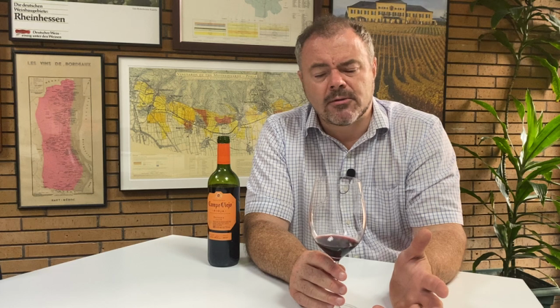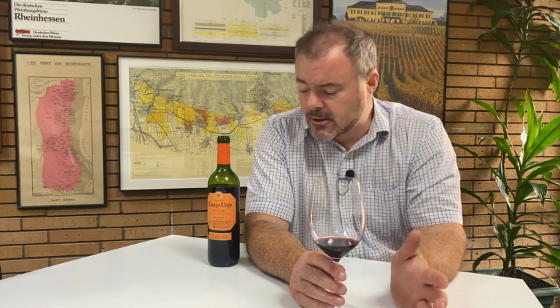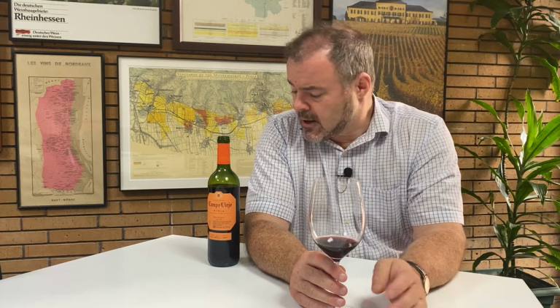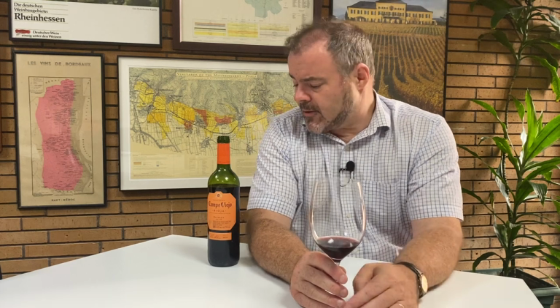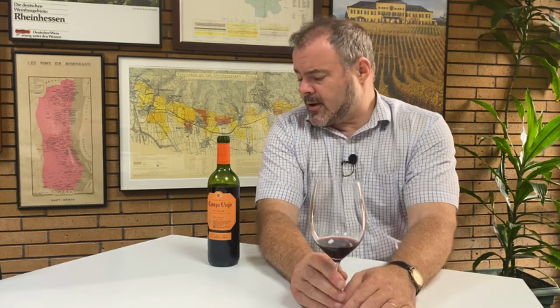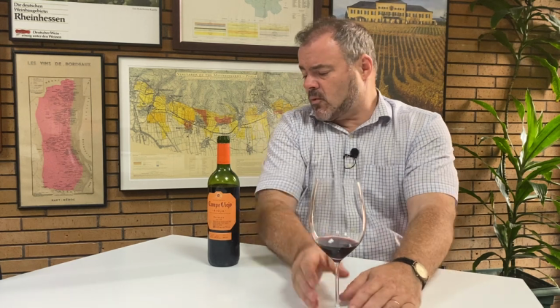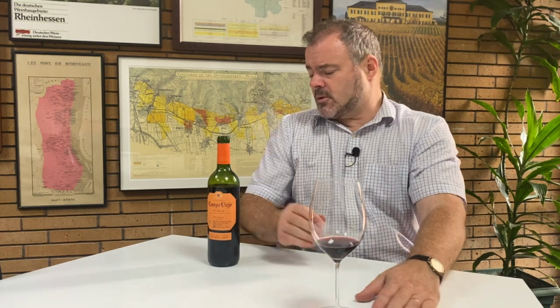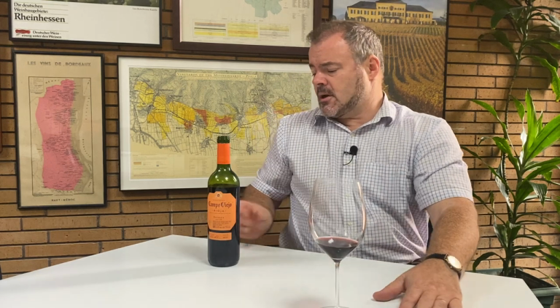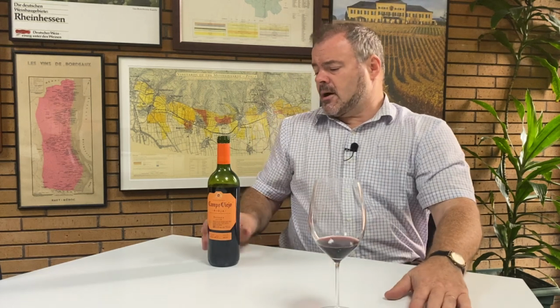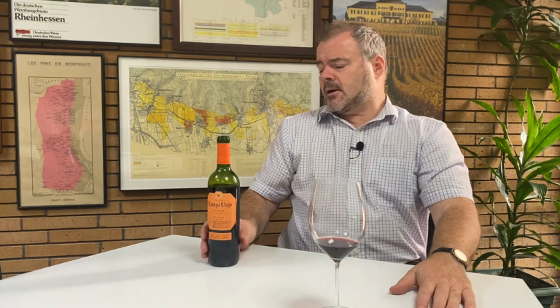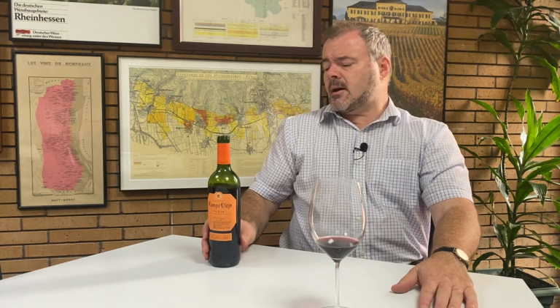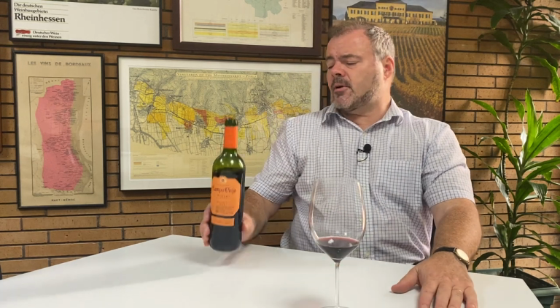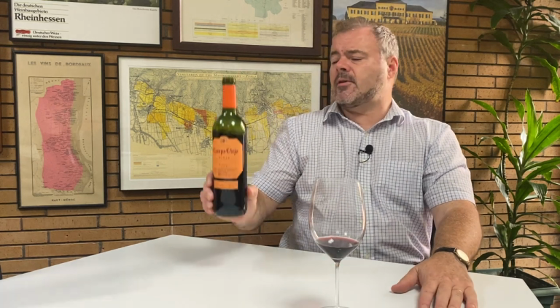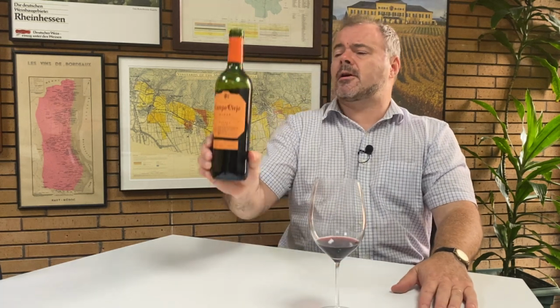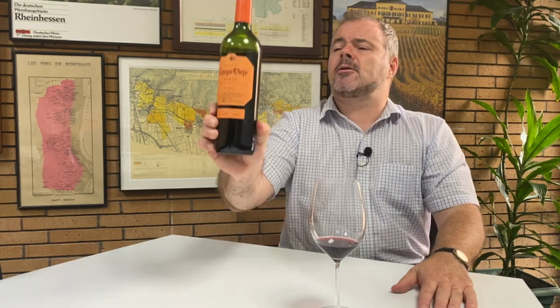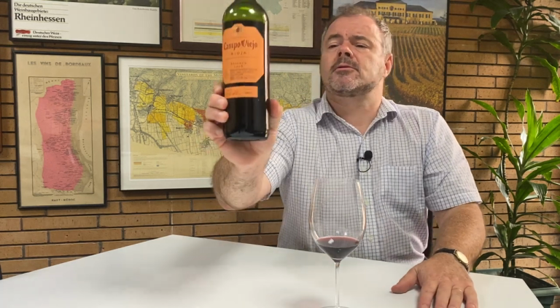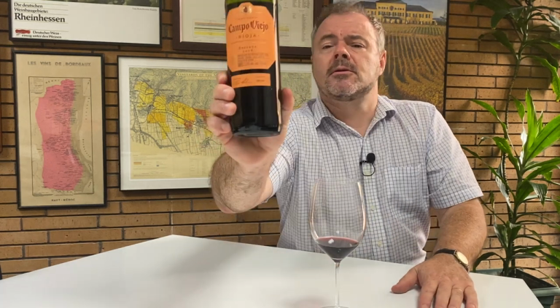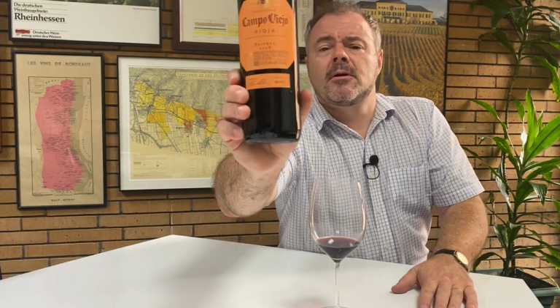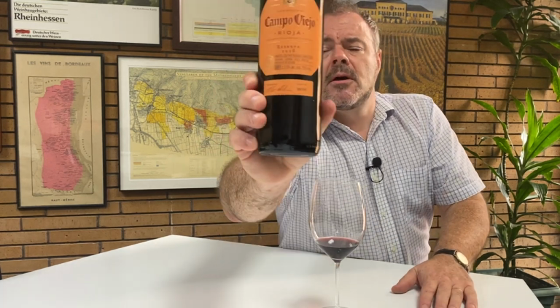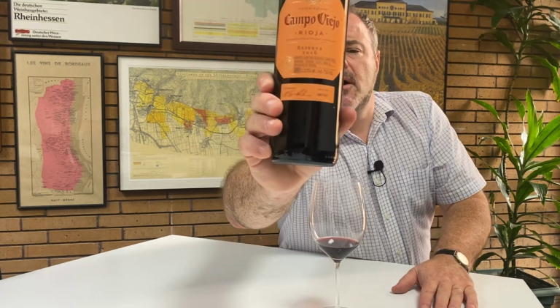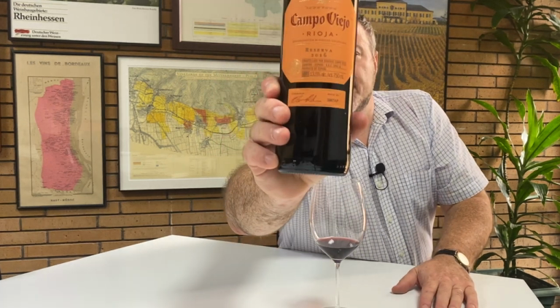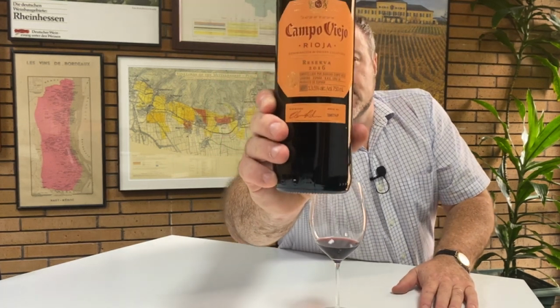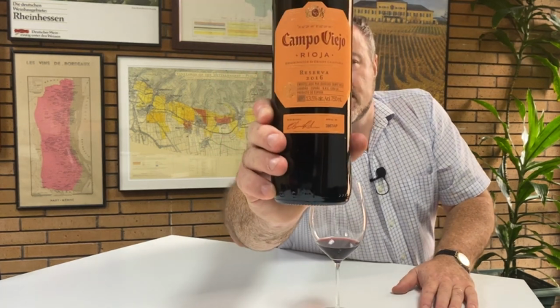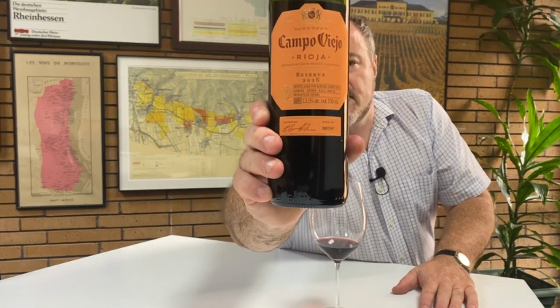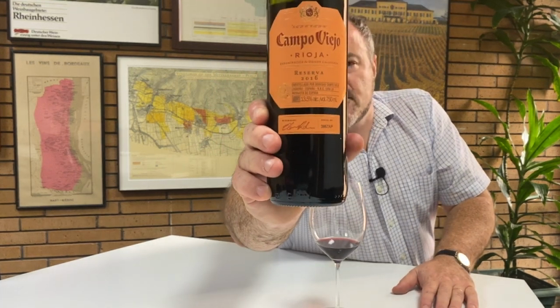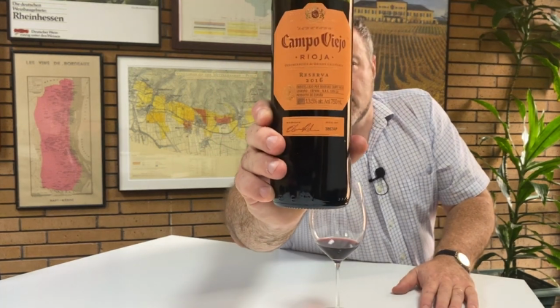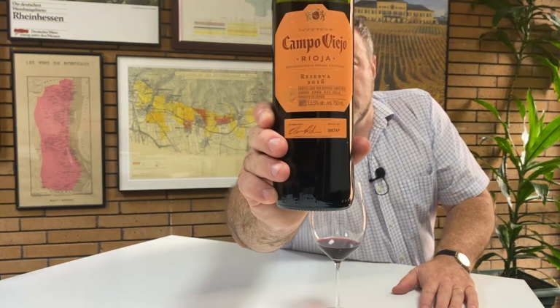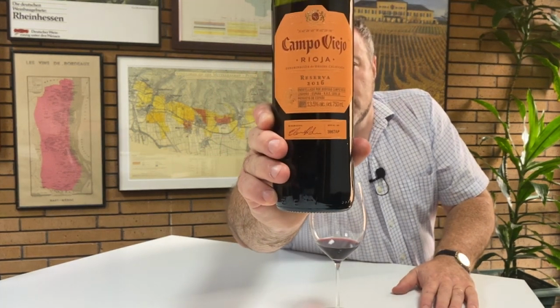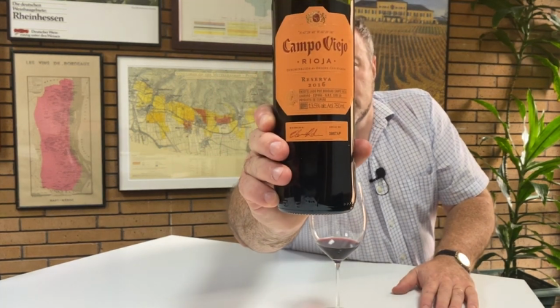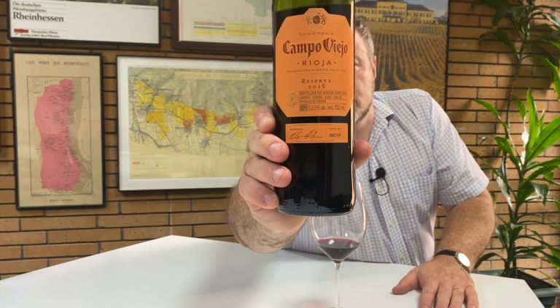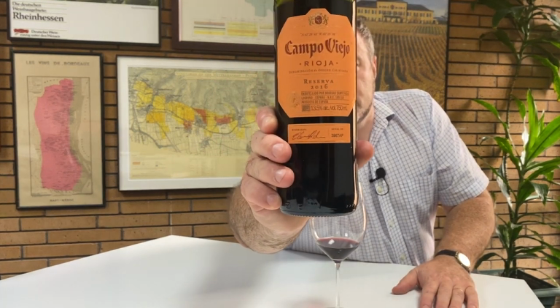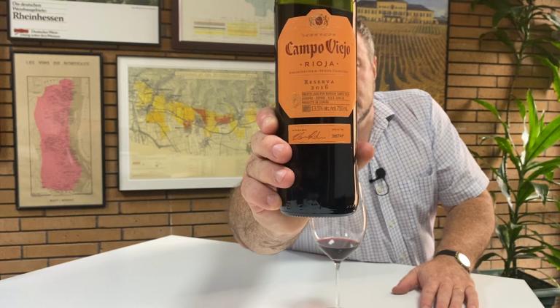So yes, that was Campo Viejo's Reserva Rioja 2016. Thank you very much for watching.